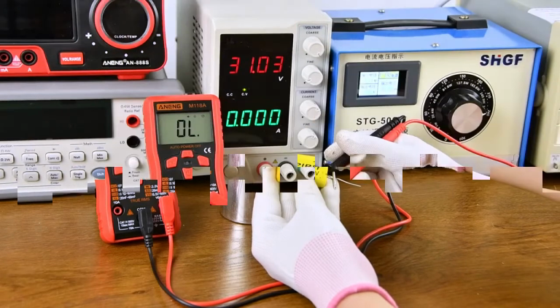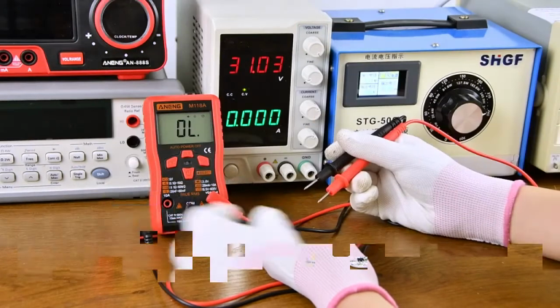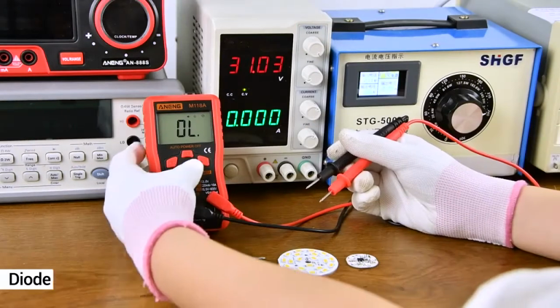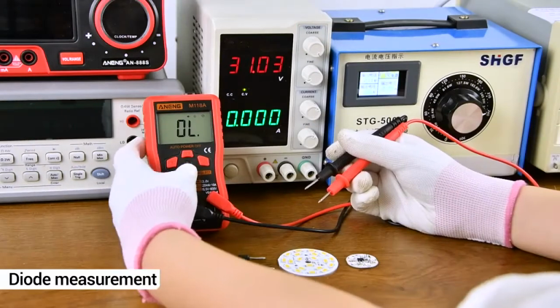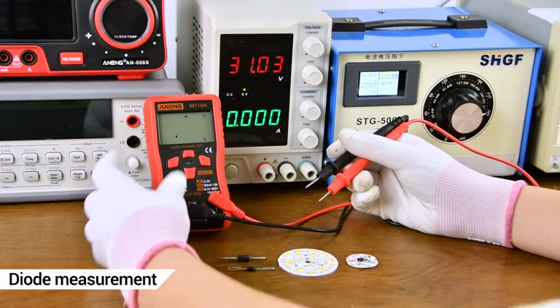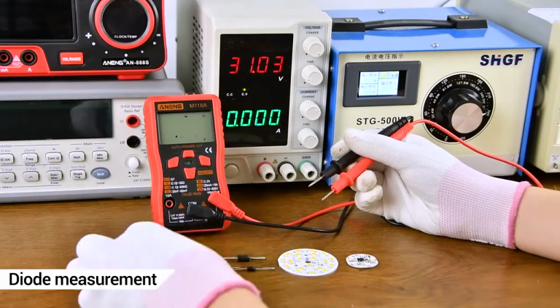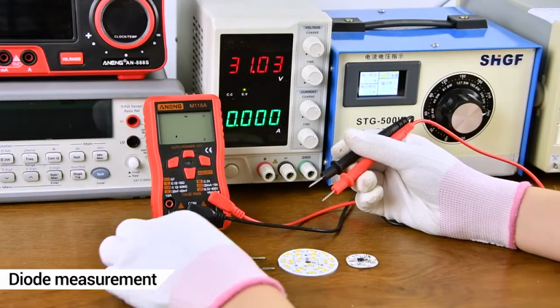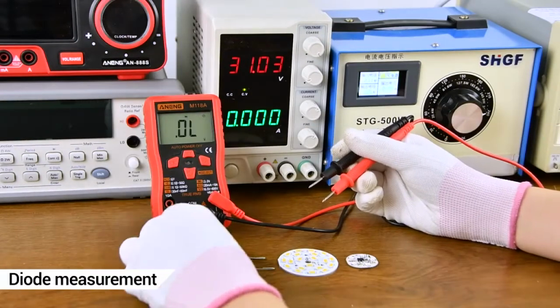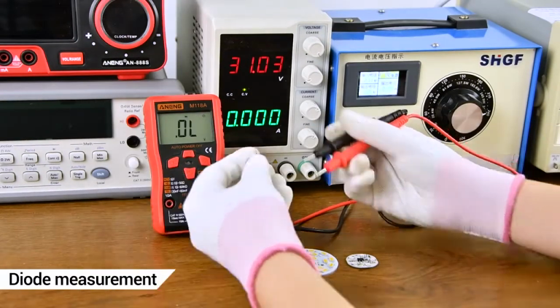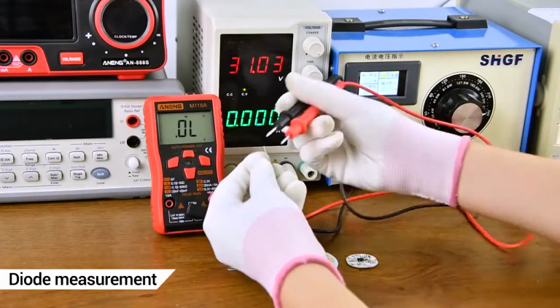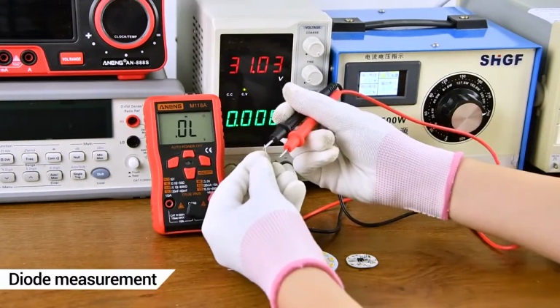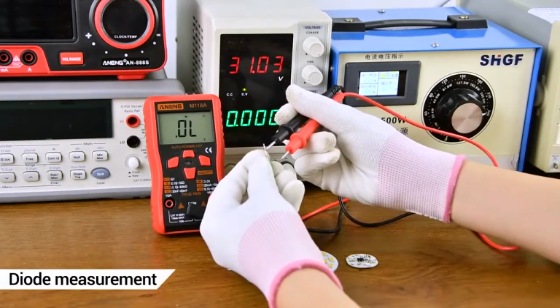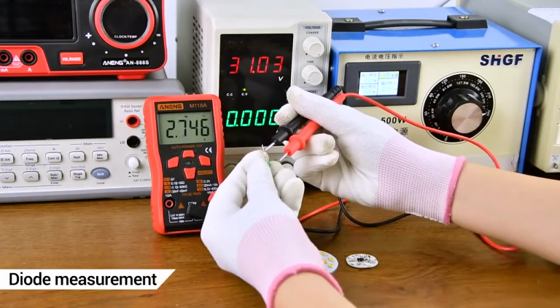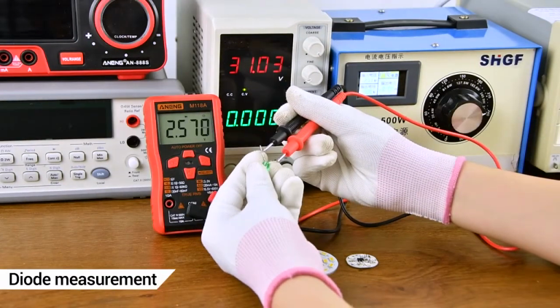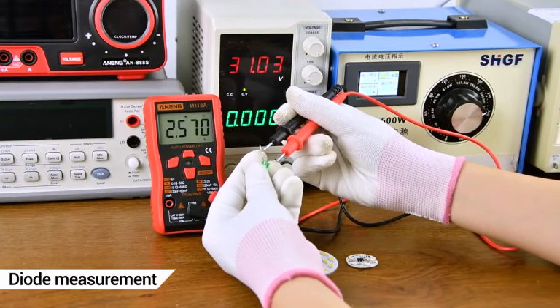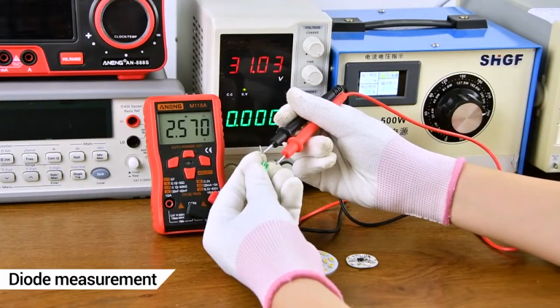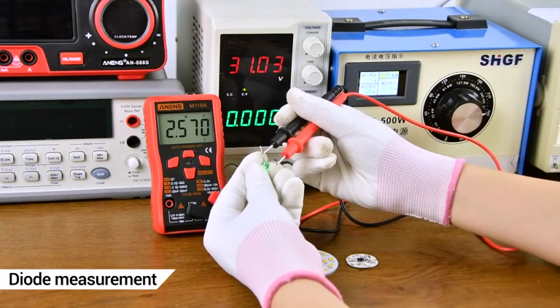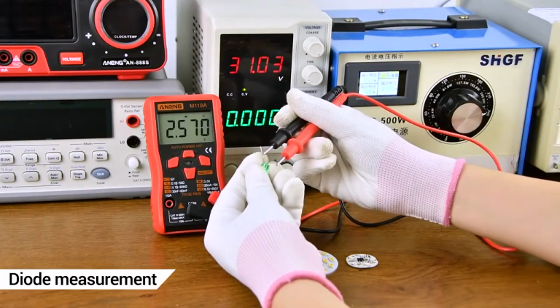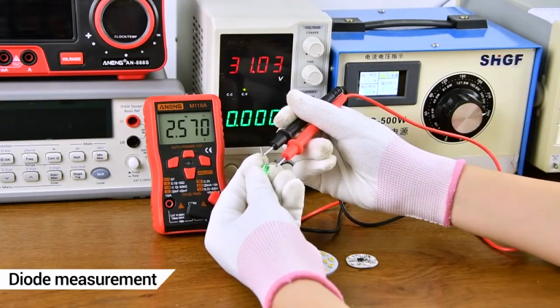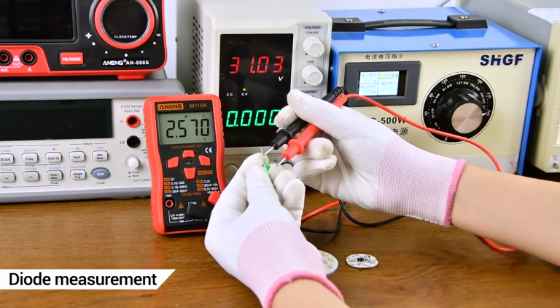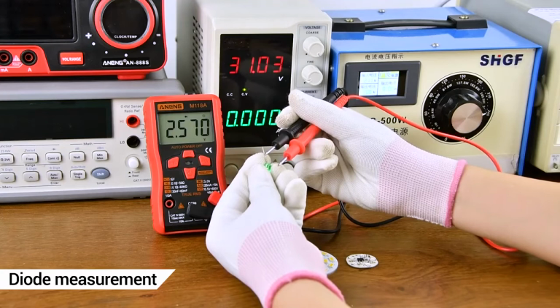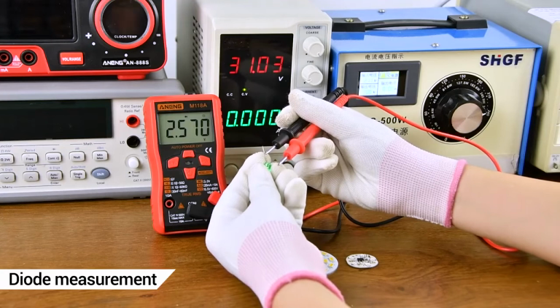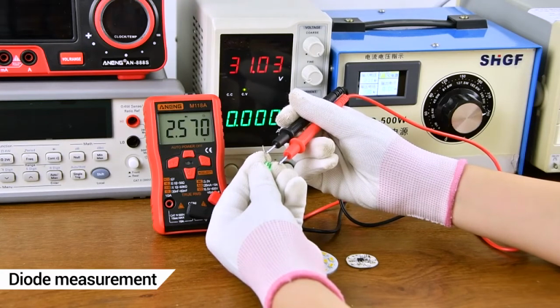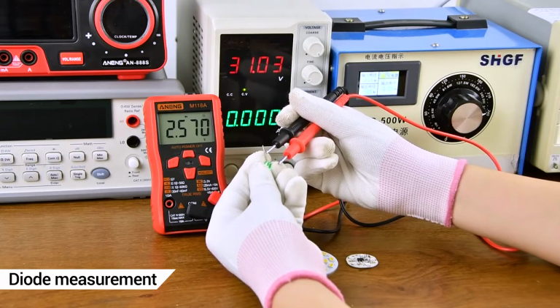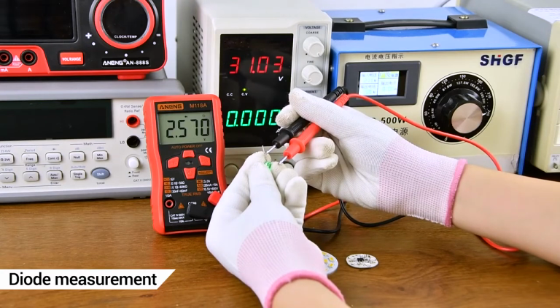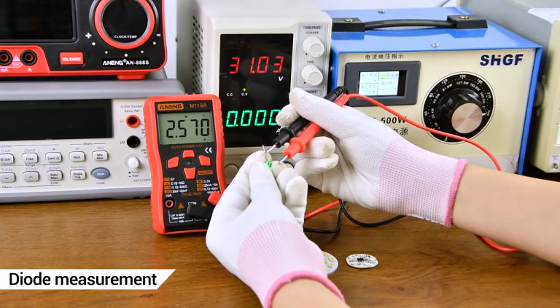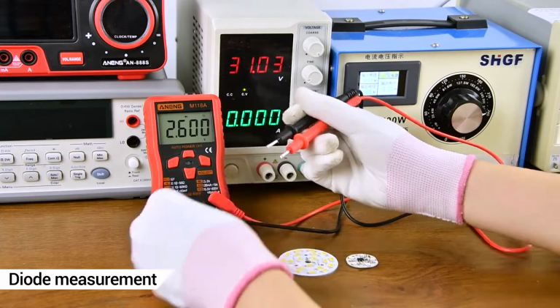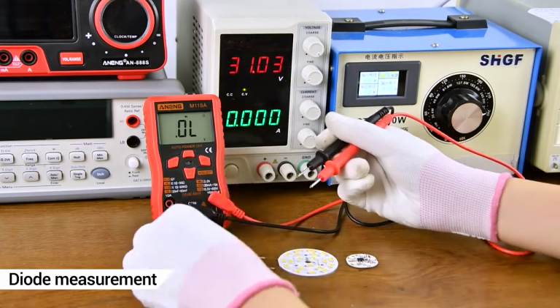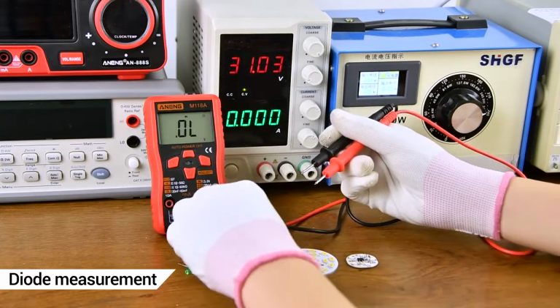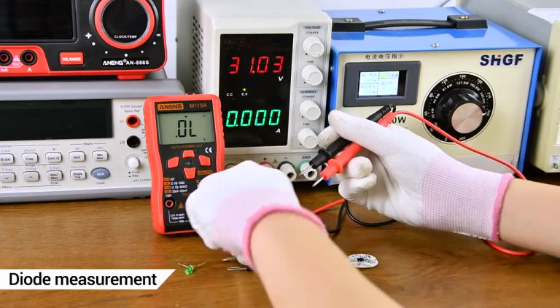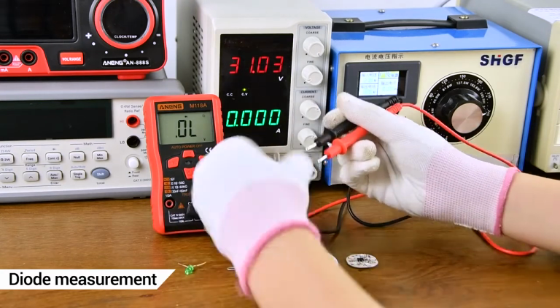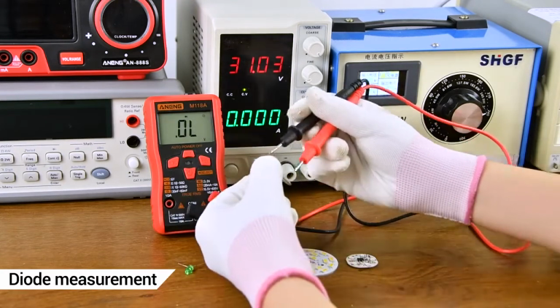Diode measurement — positive and negative polarity colors need to be aligned correctly.